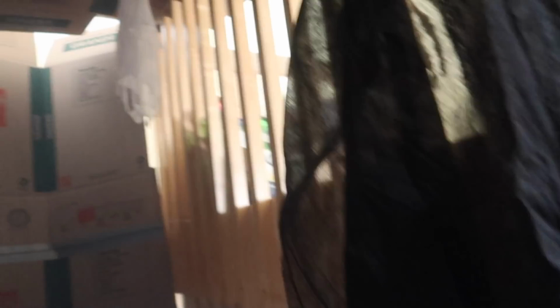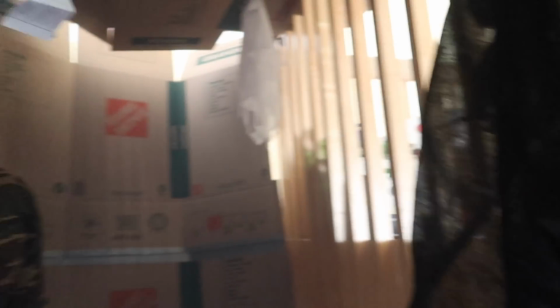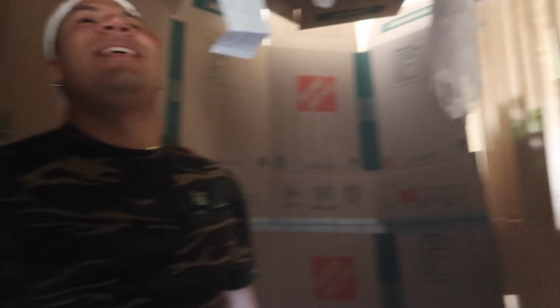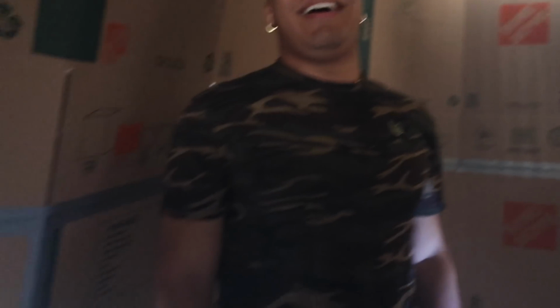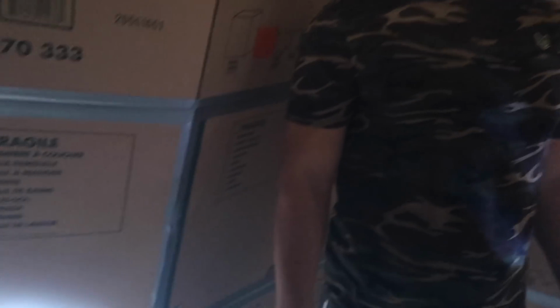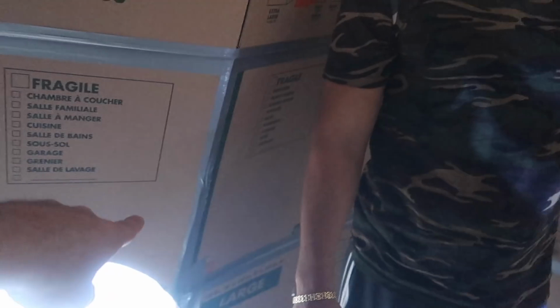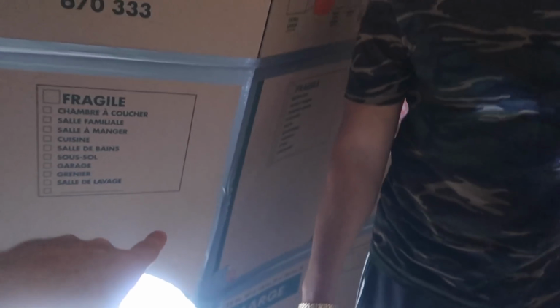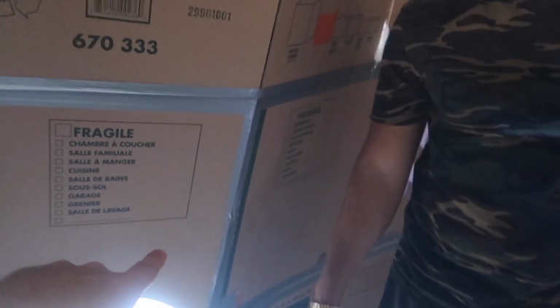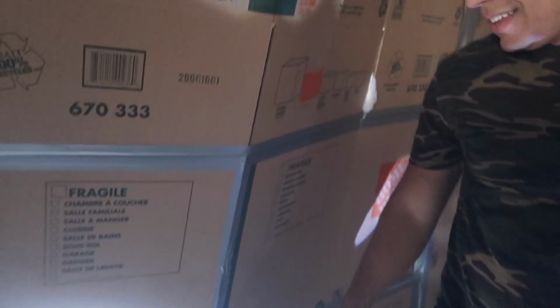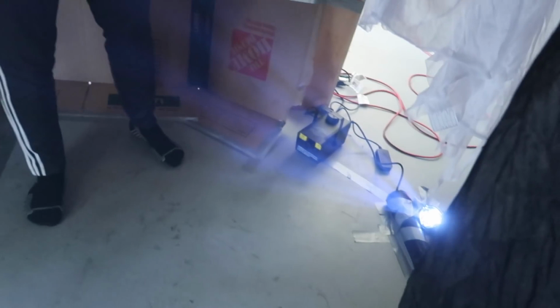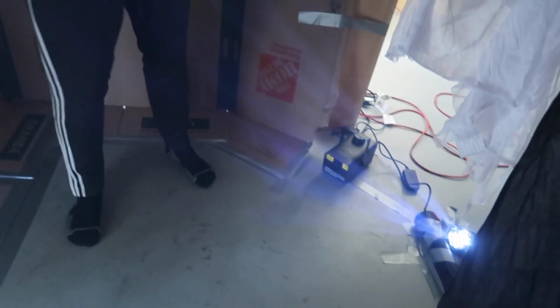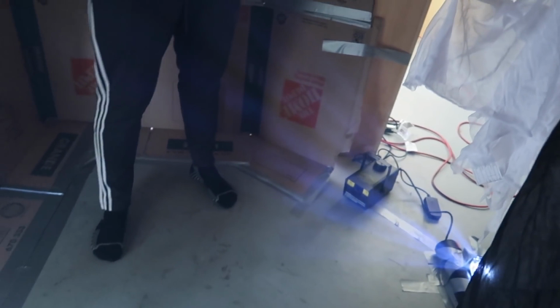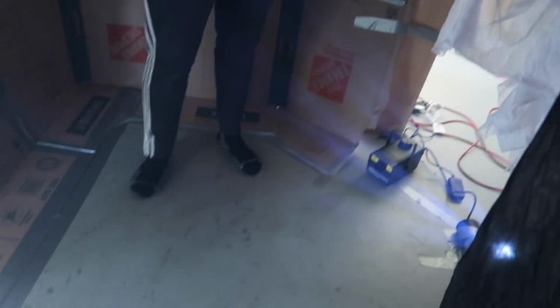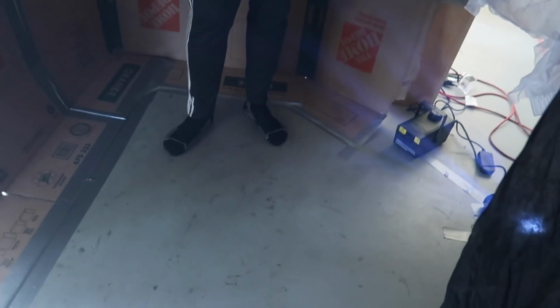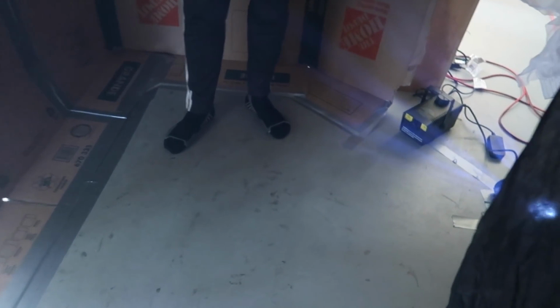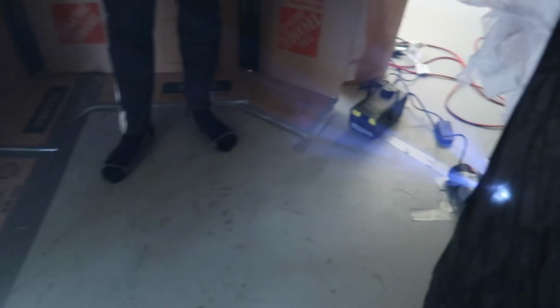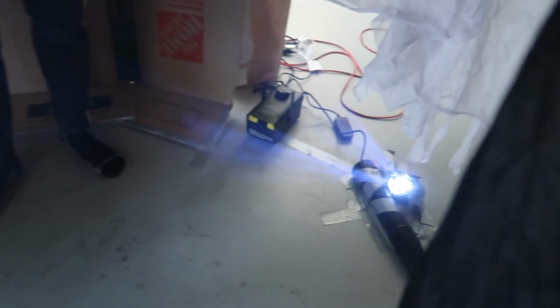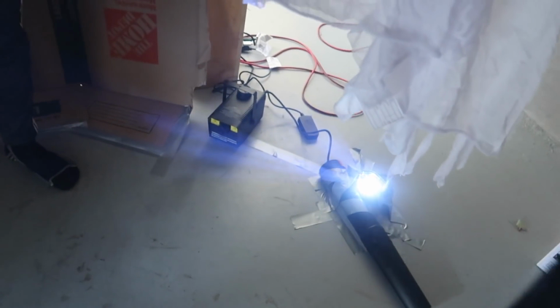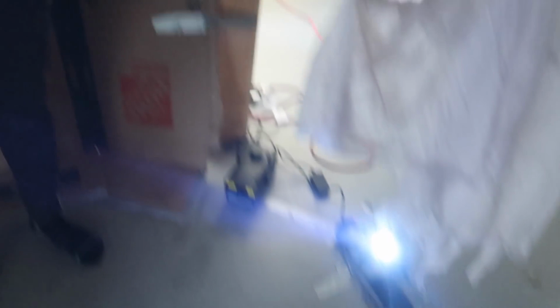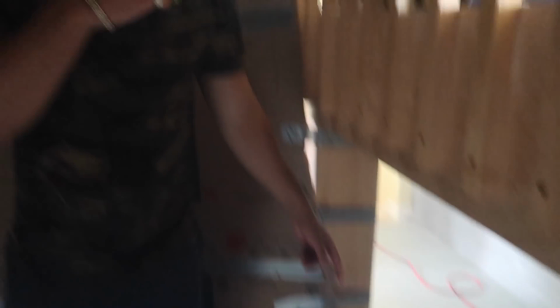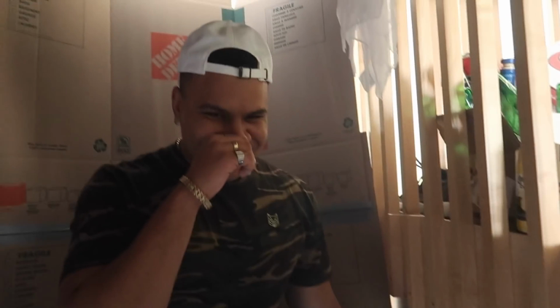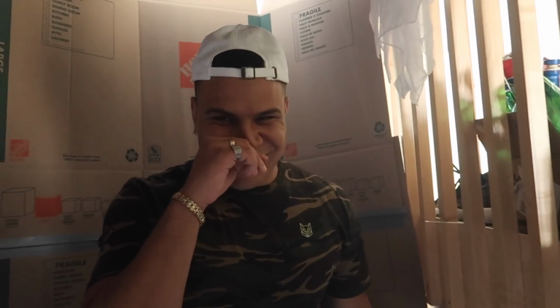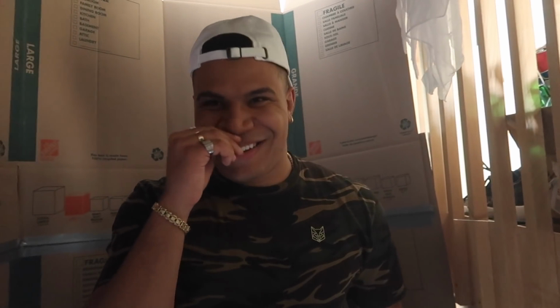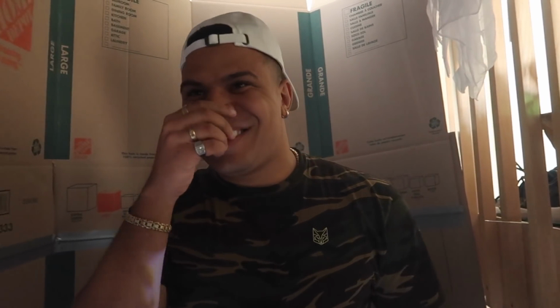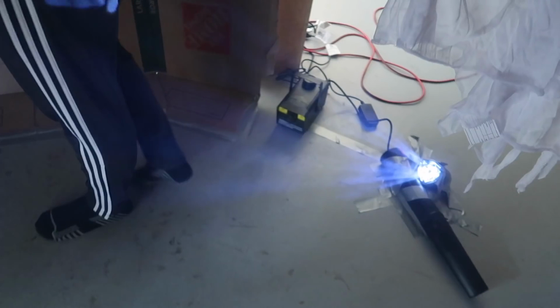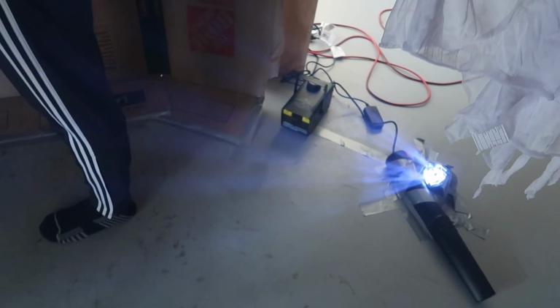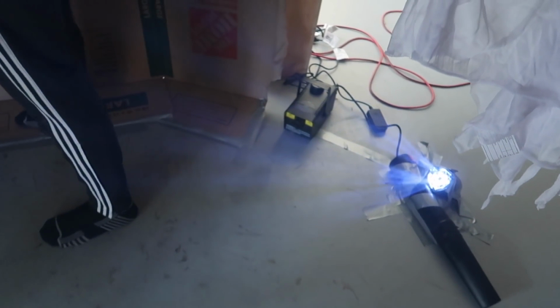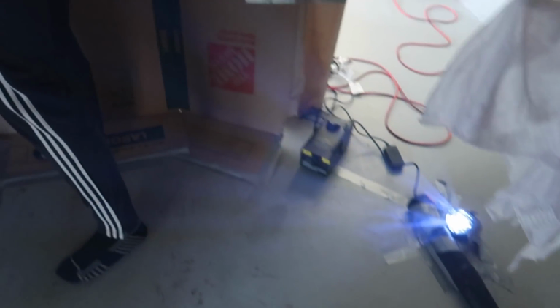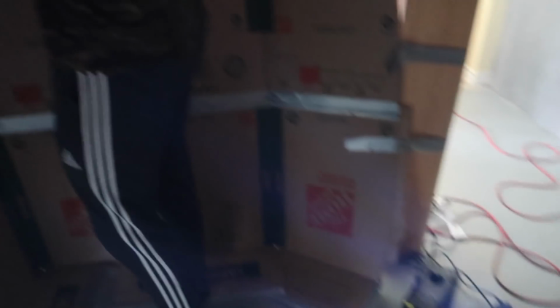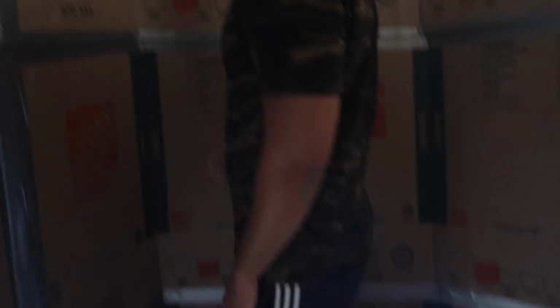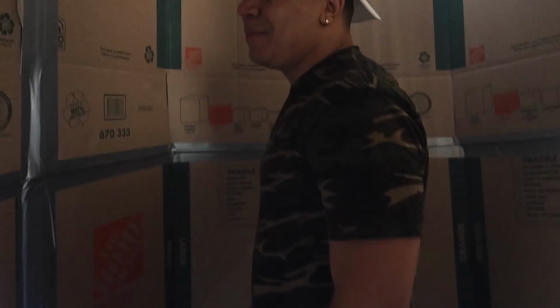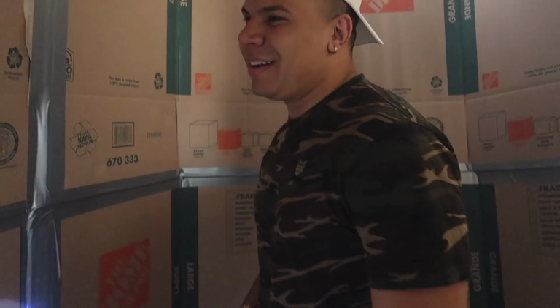Look against the wall — look down there. How much did that cost? The good thing about this whole setup is it's not too bad.